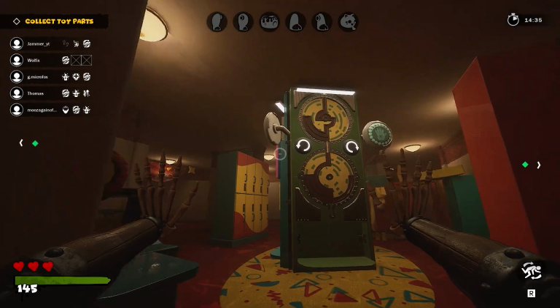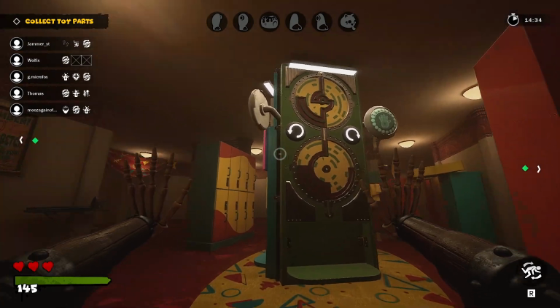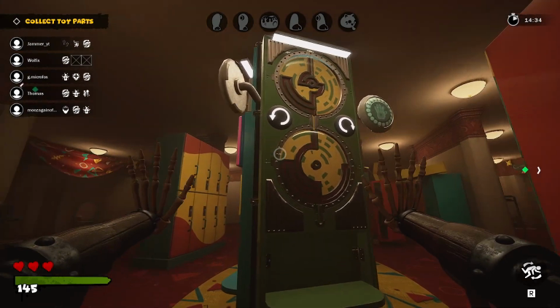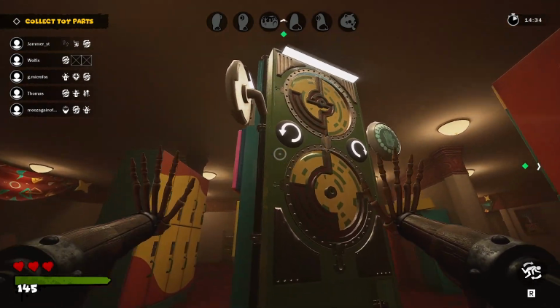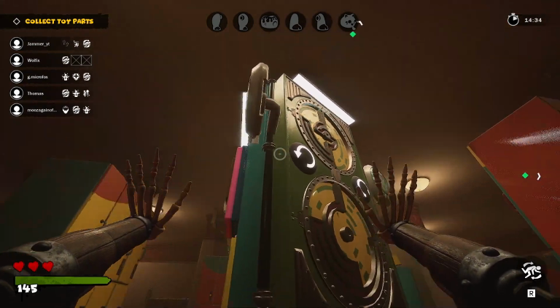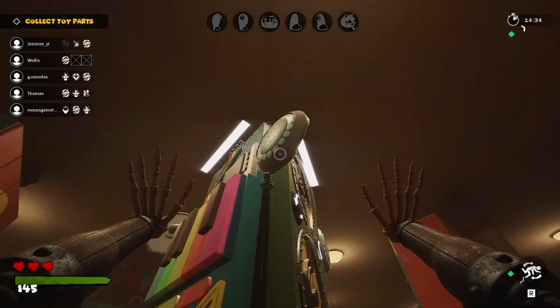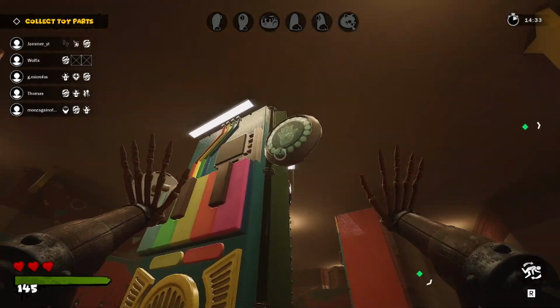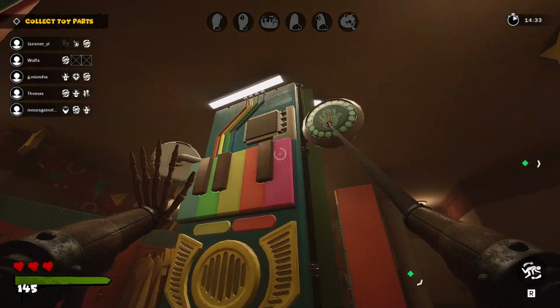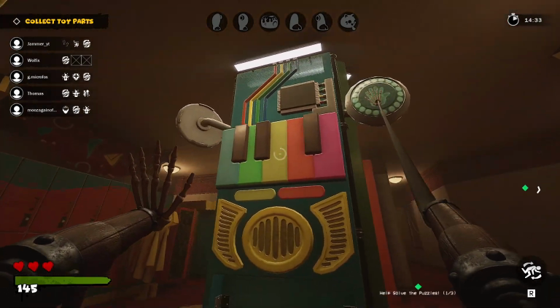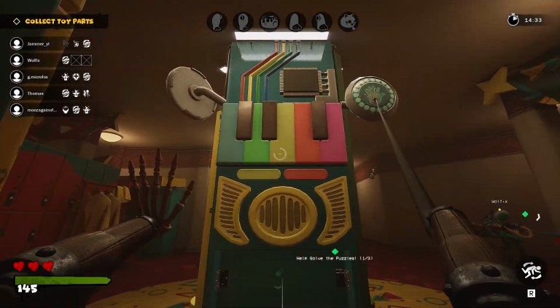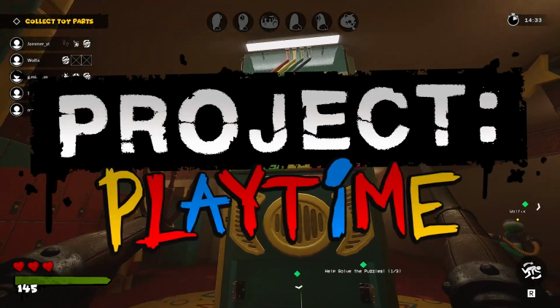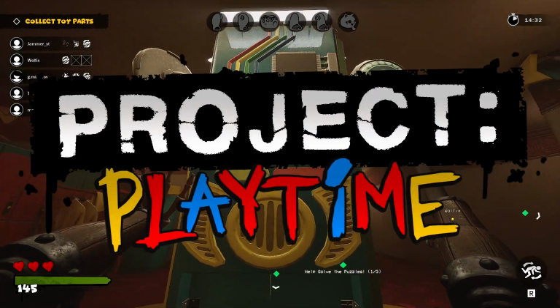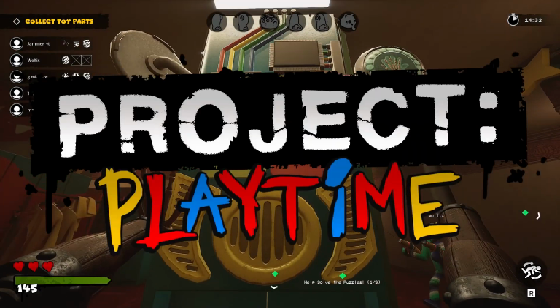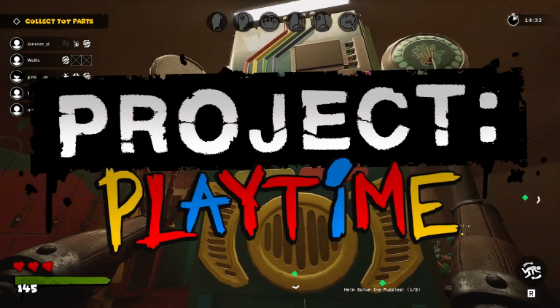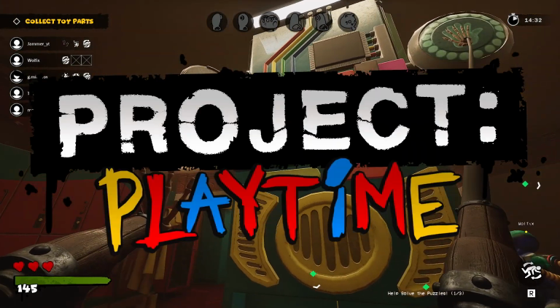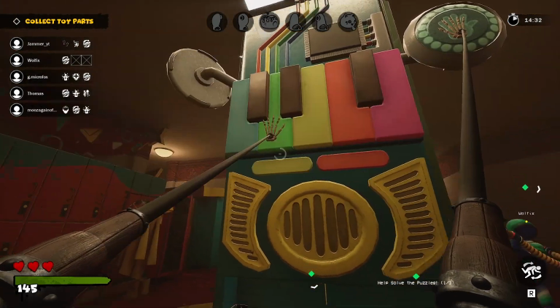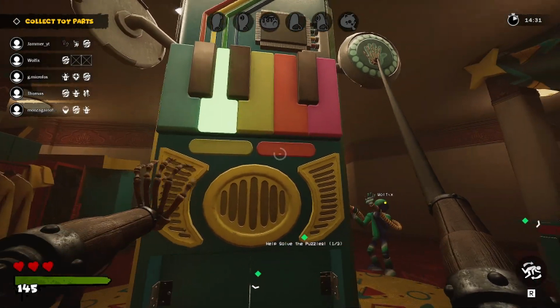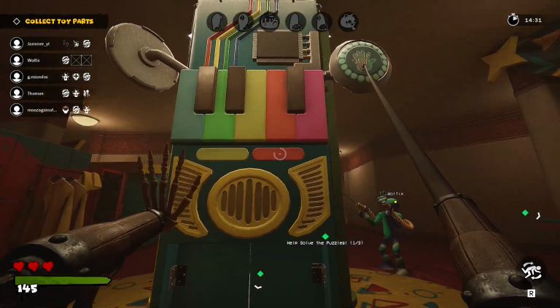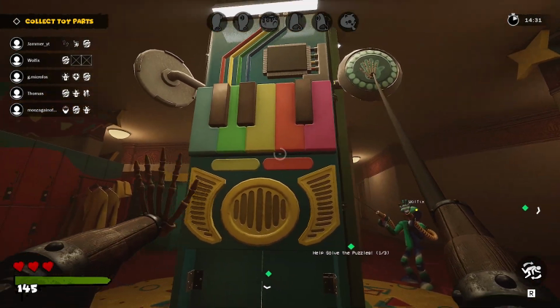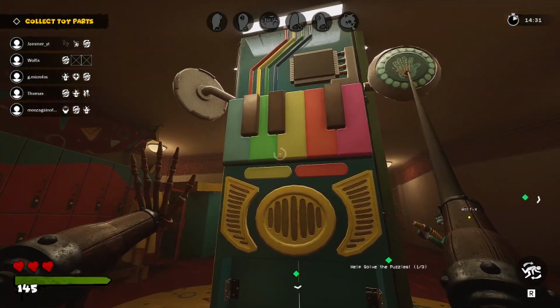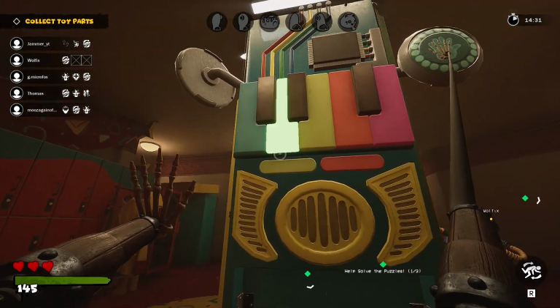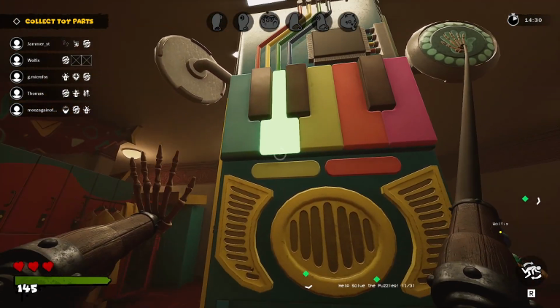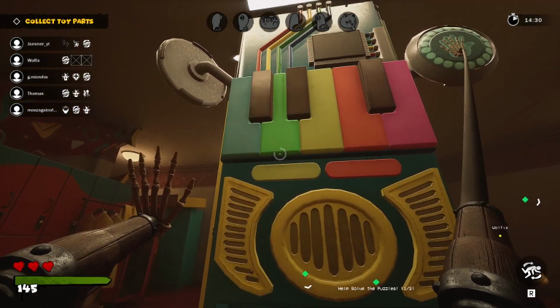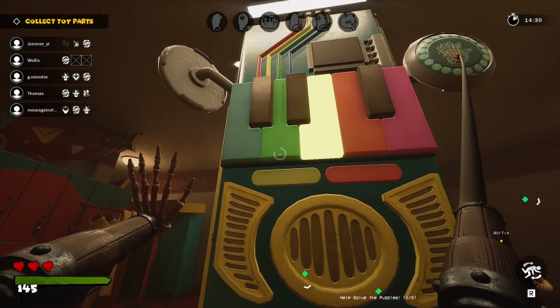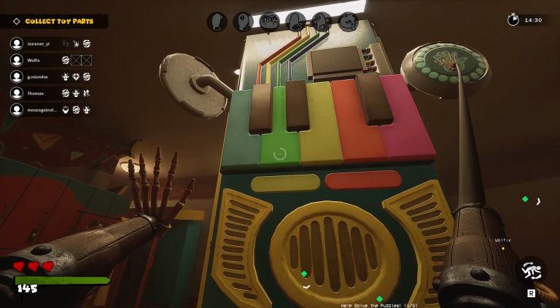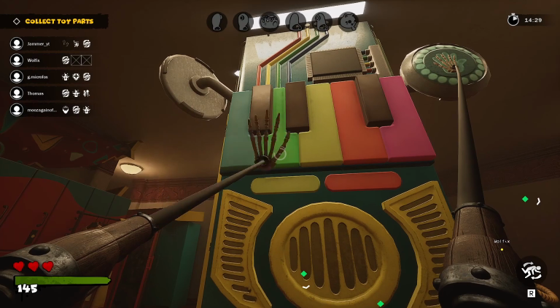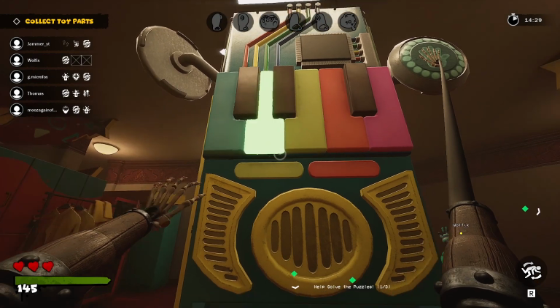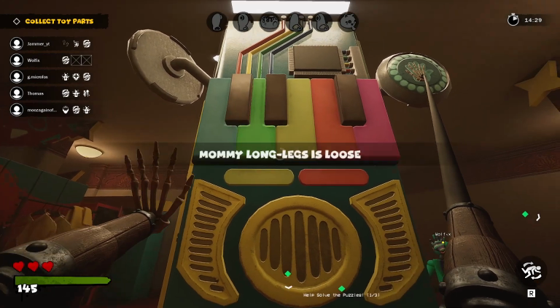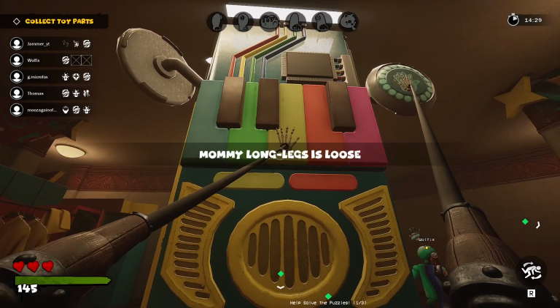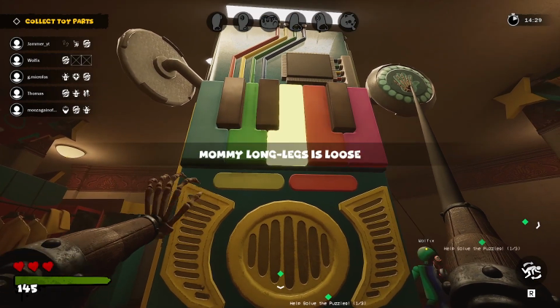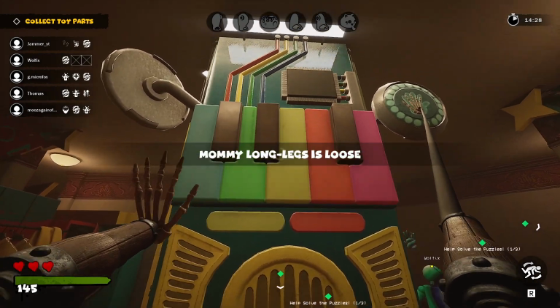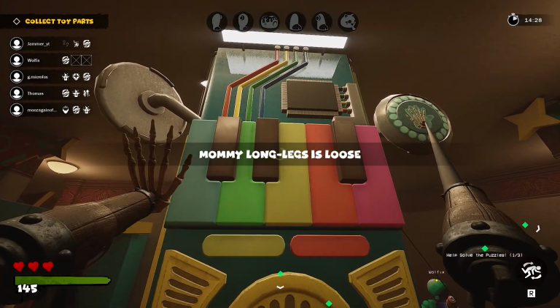Today we have our first free shop cosmetic in Project Playtime and we can play with the devs. Like, subscribe and let's get right to it.